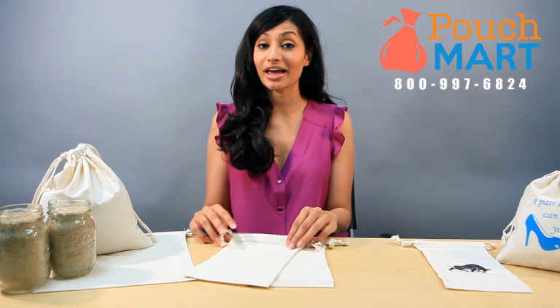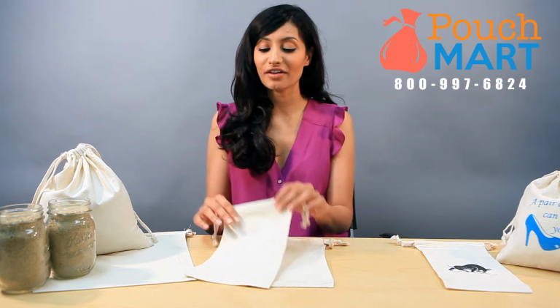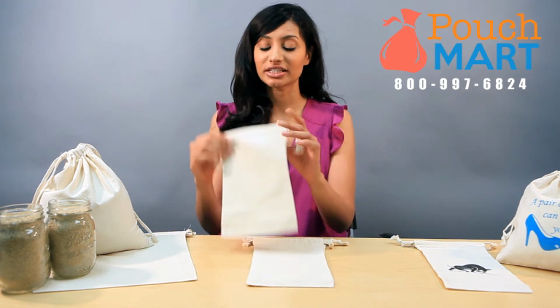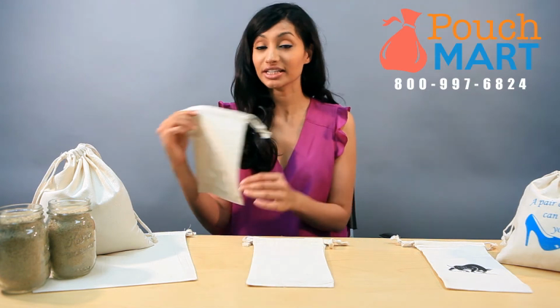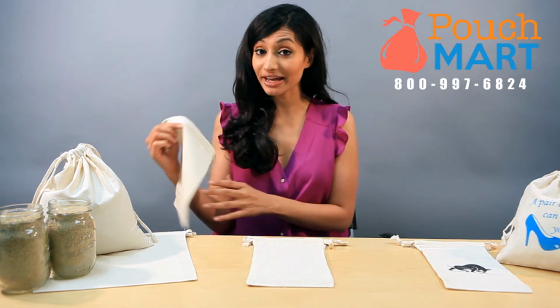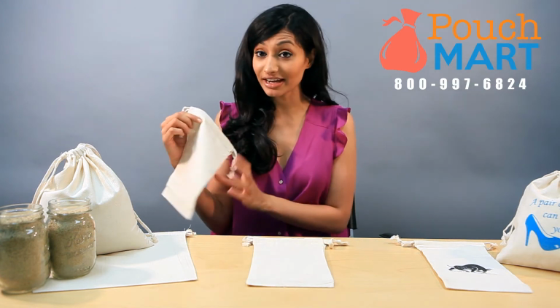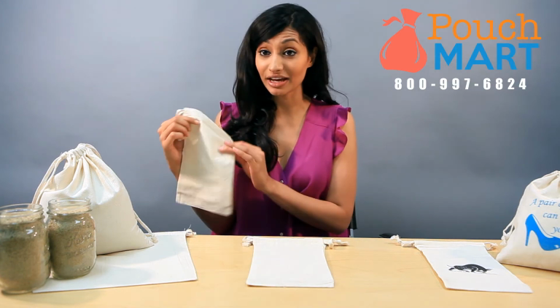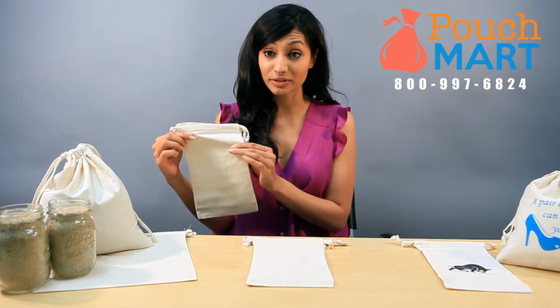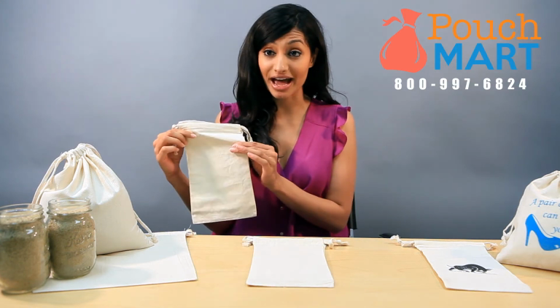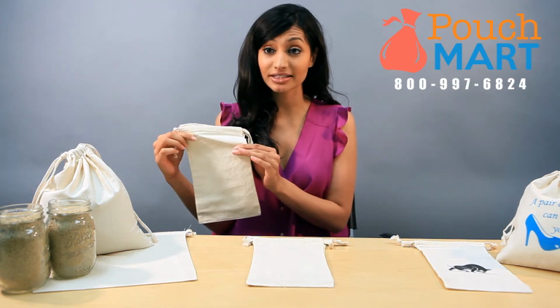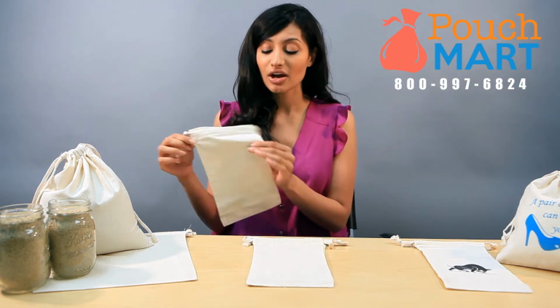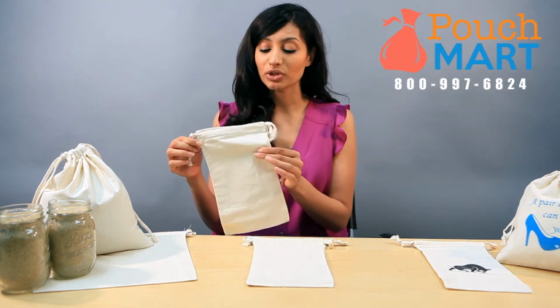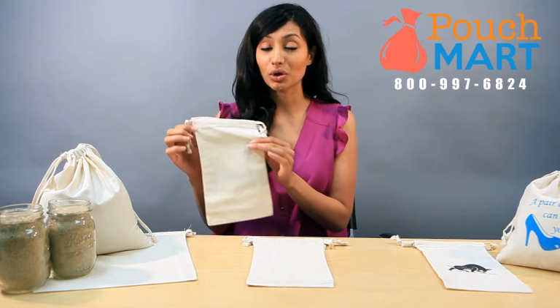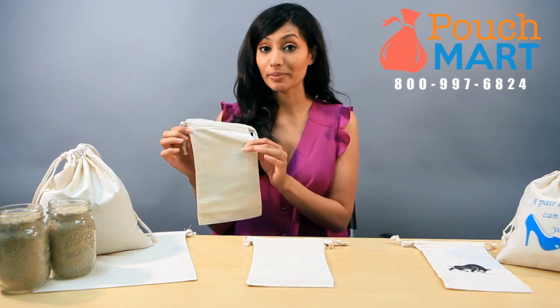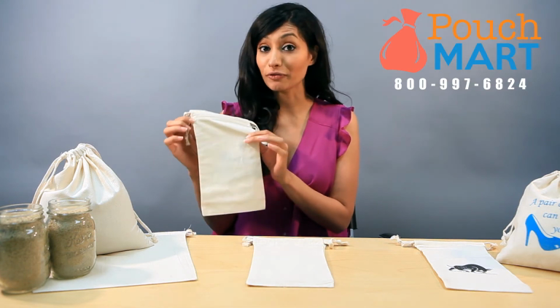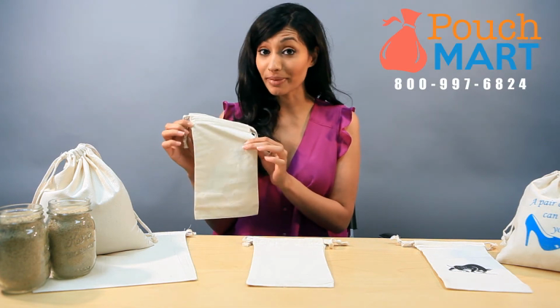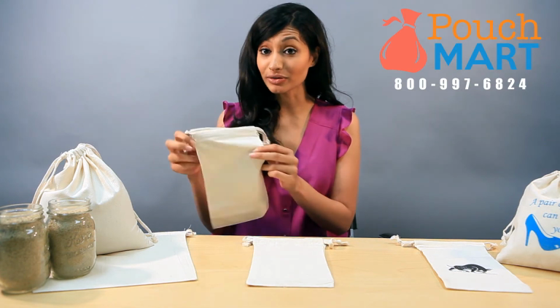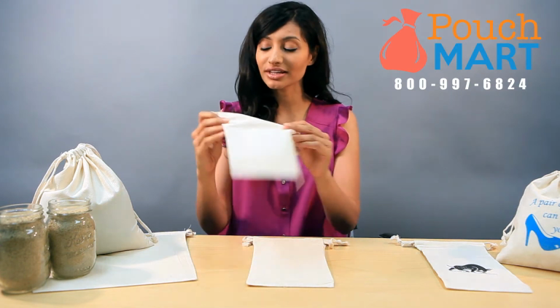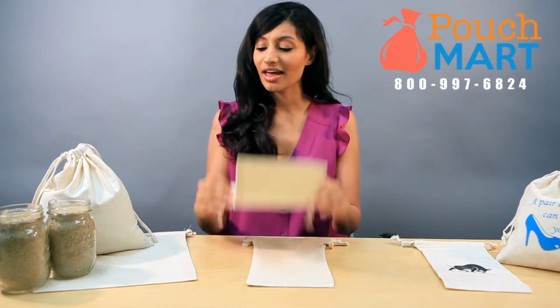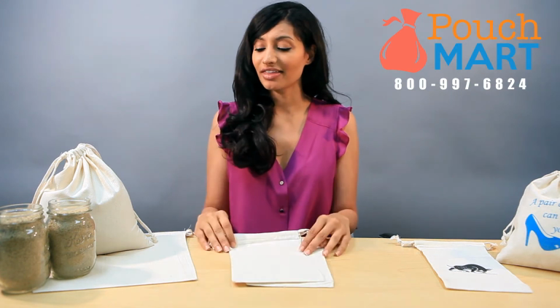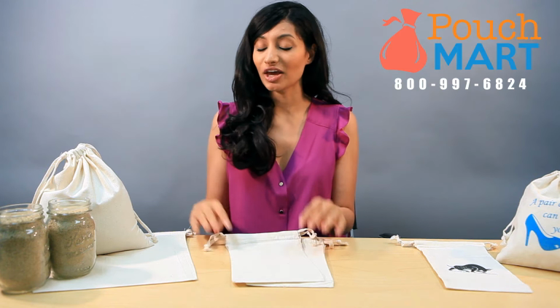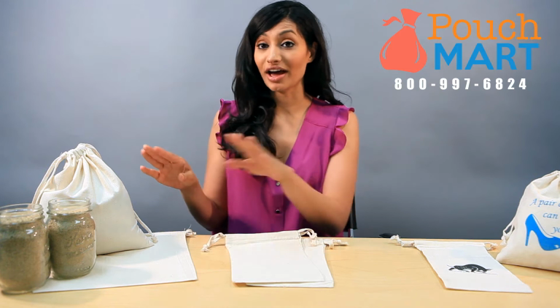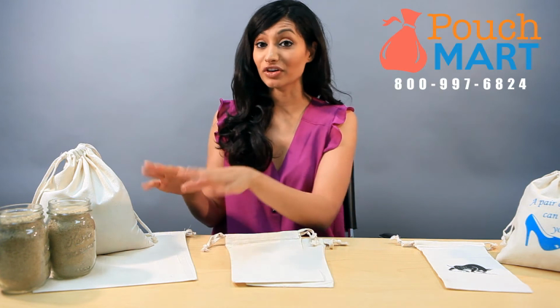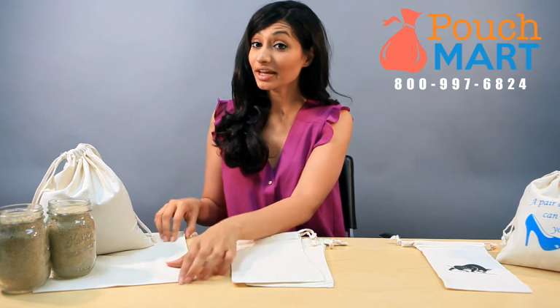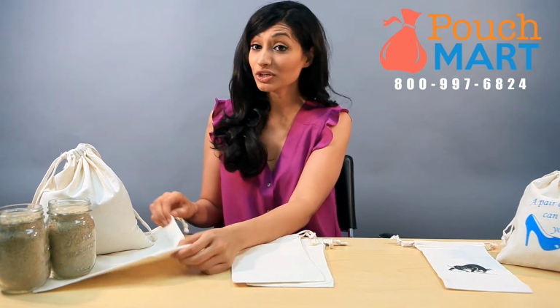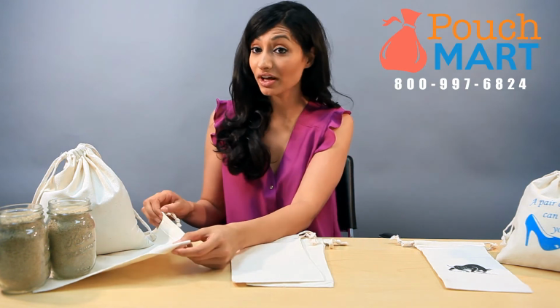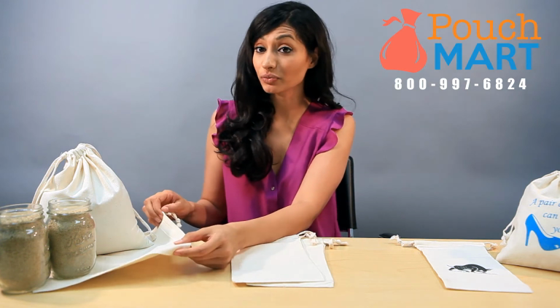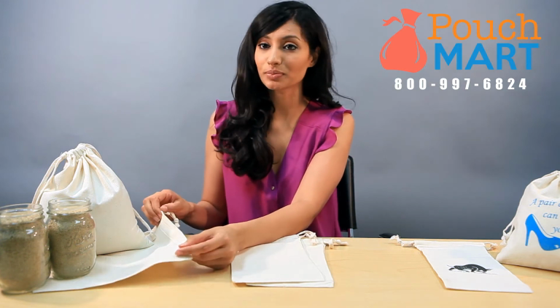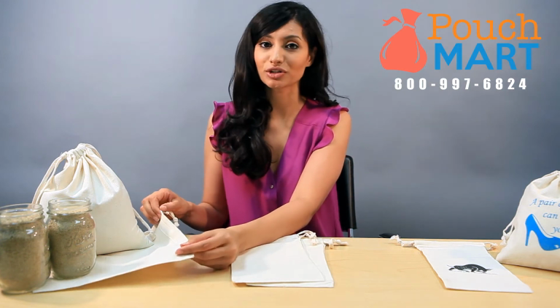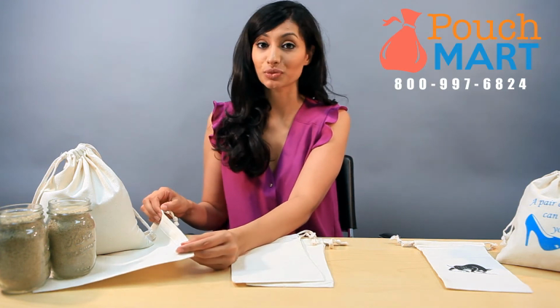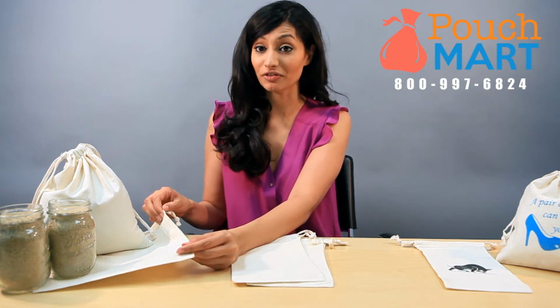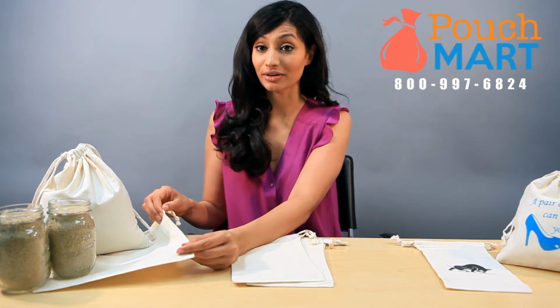We have the 6x9 canvas bags which can hold about 4 pounds, and then we have our 10x12 which makes over 12 pounds.